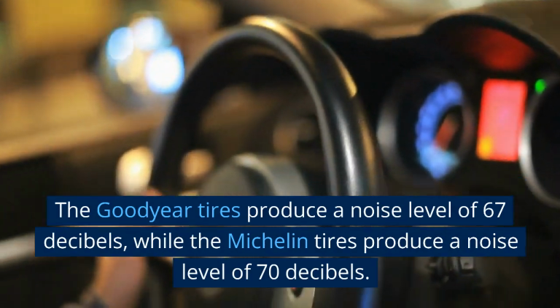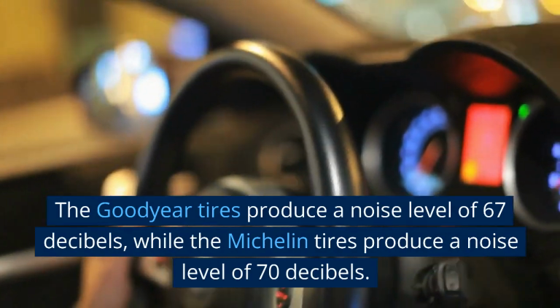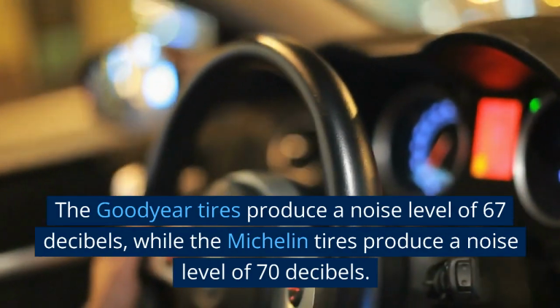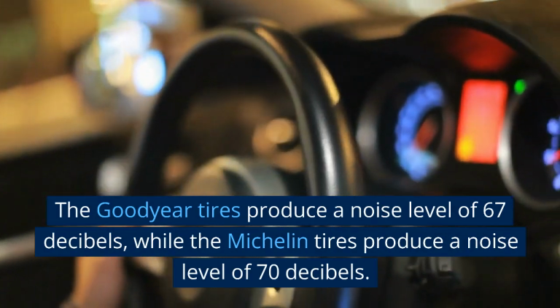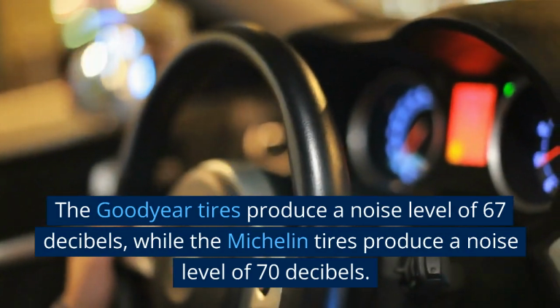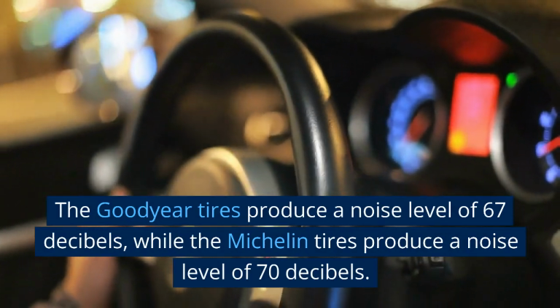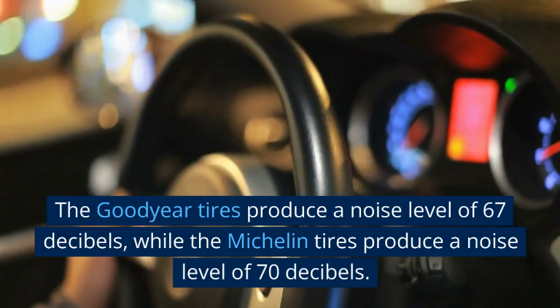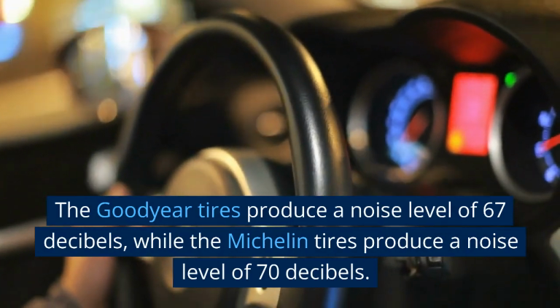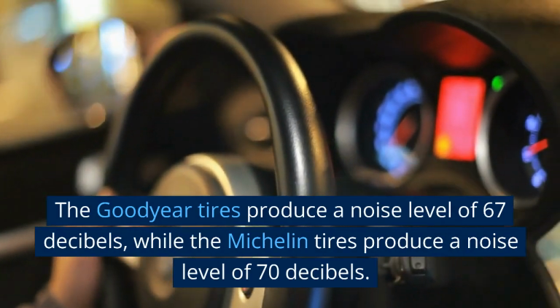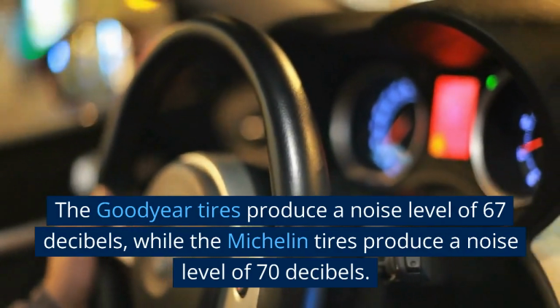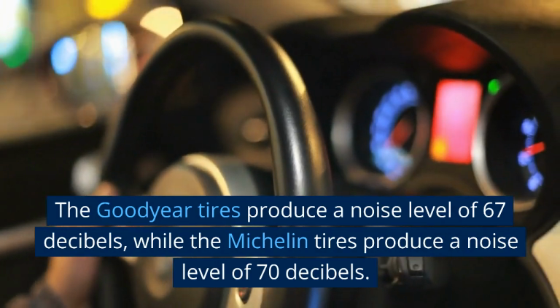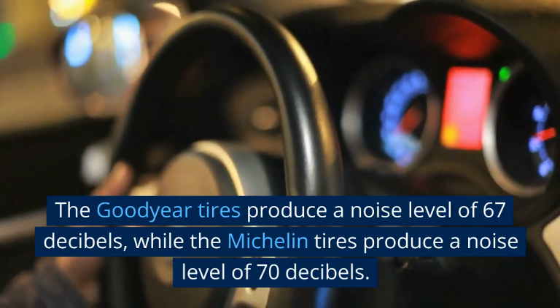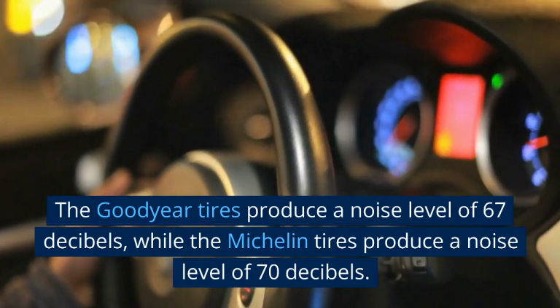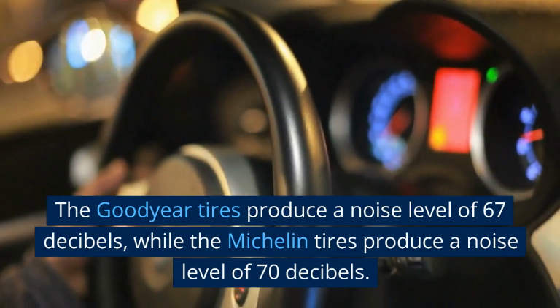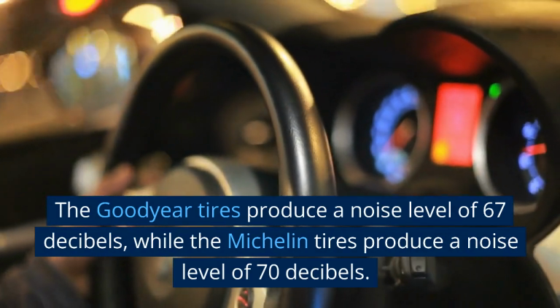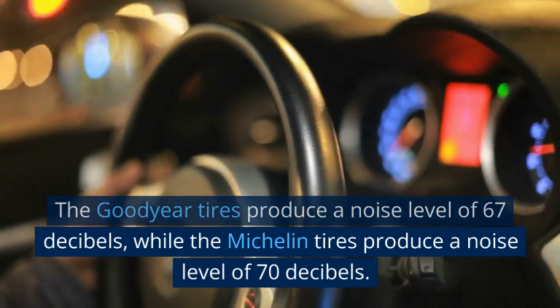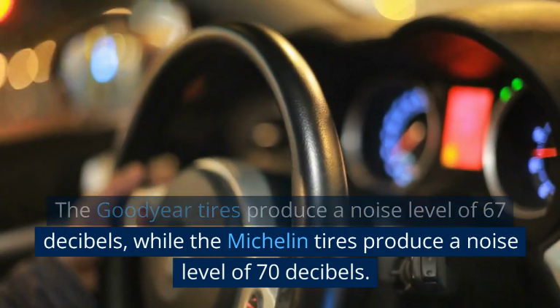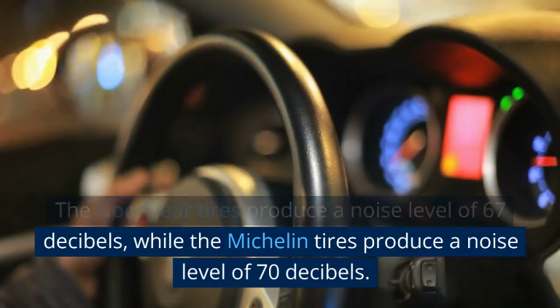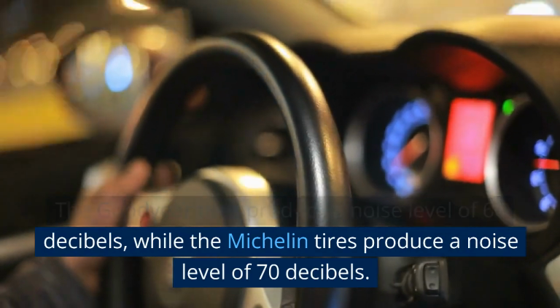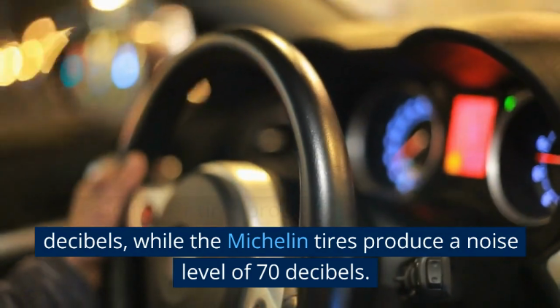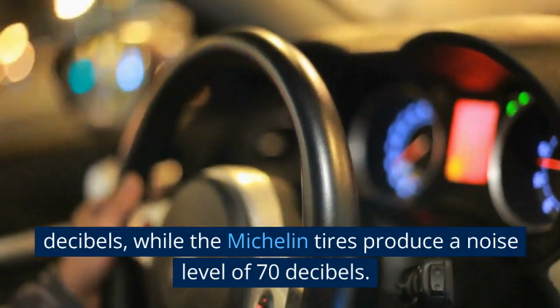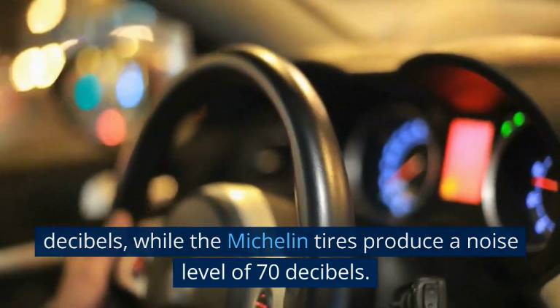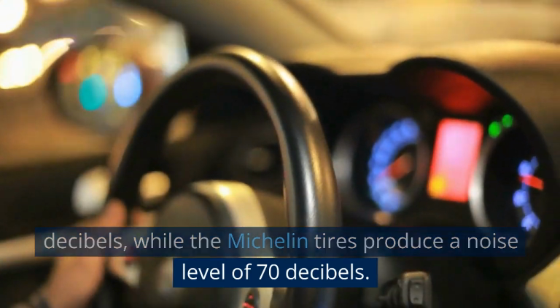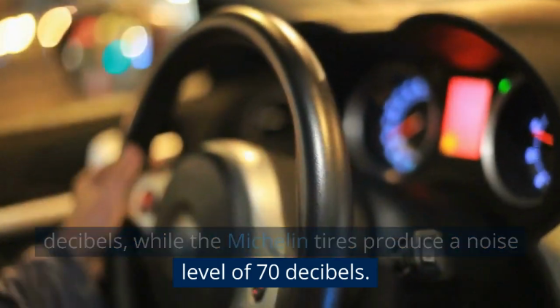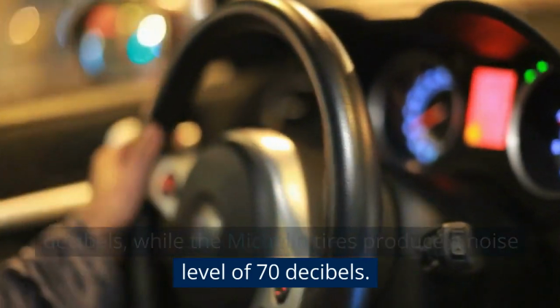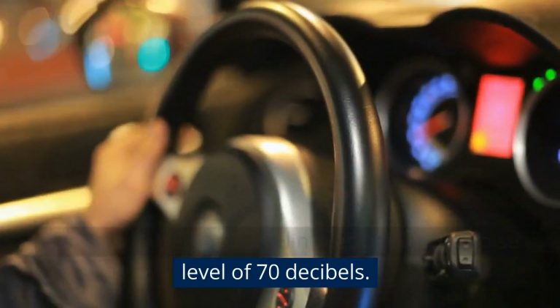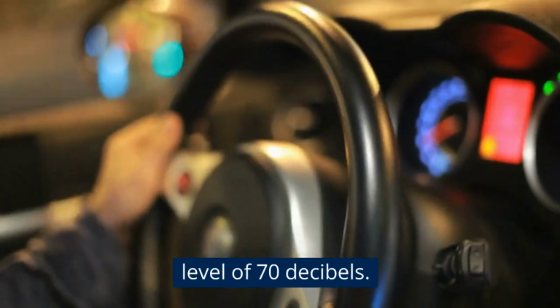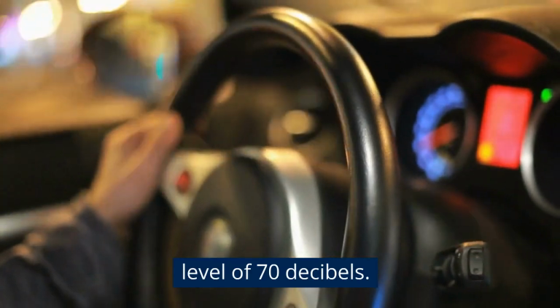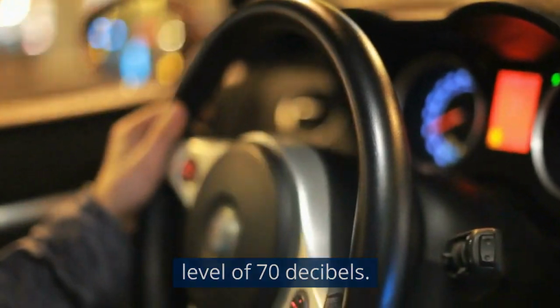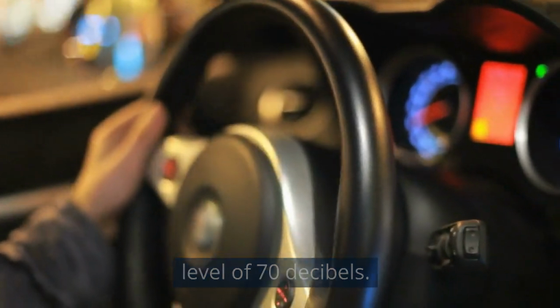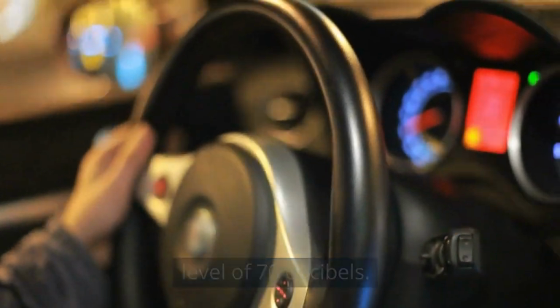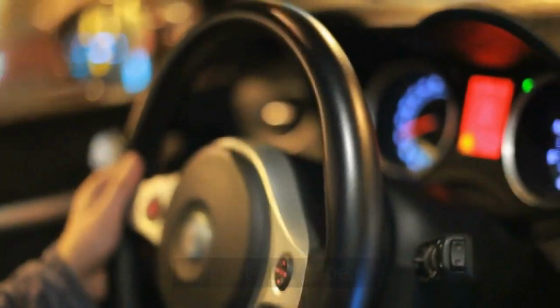Noise: the Goodyear Assurance WeatherReady tires are quieter than the Michelin CrossClimate 2 tires. The Goodyear tires produce a noise level of 67 decibels, while the Michelin tires produce a noise level of 70 decibels.